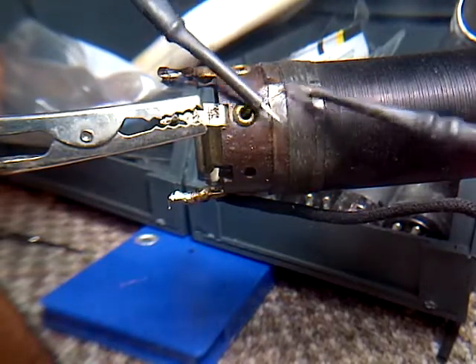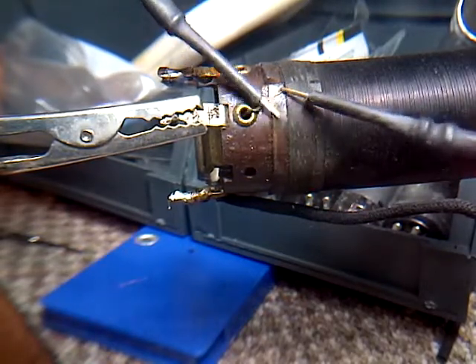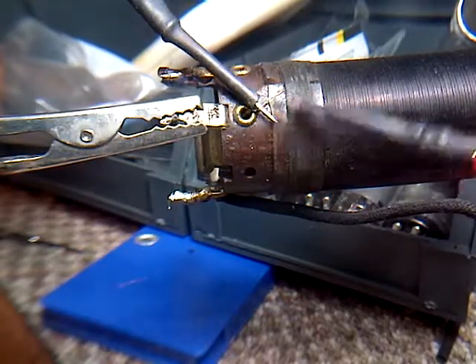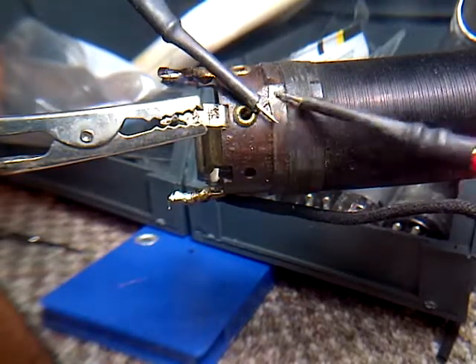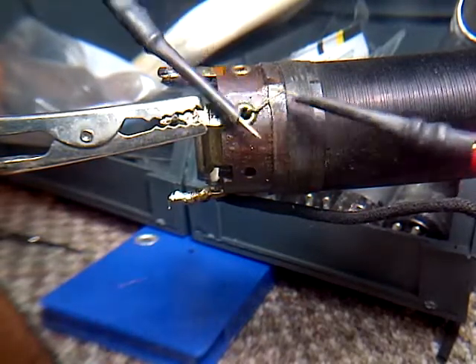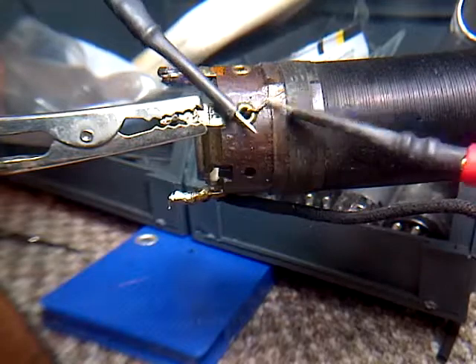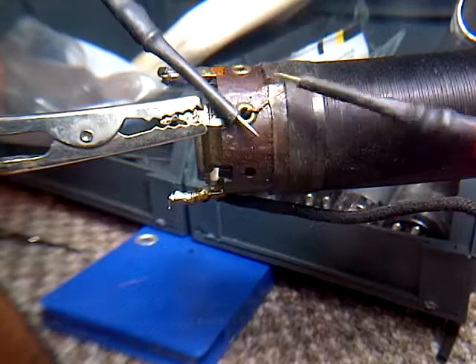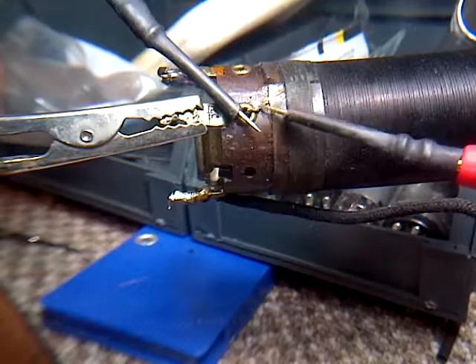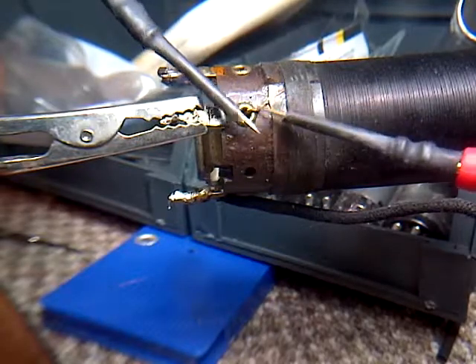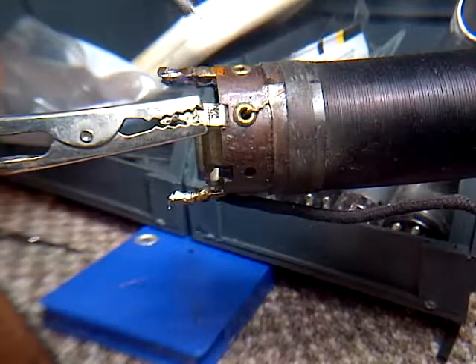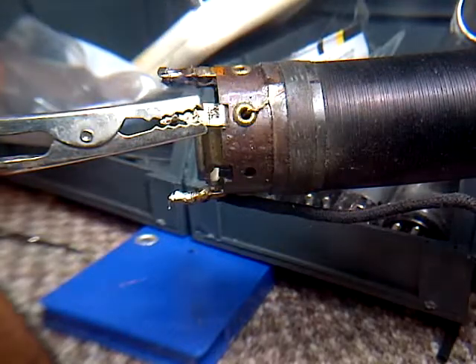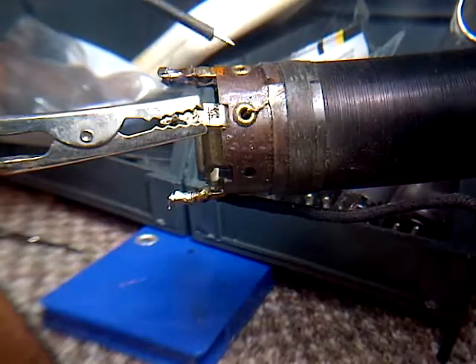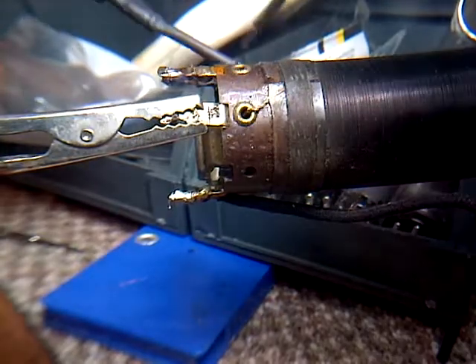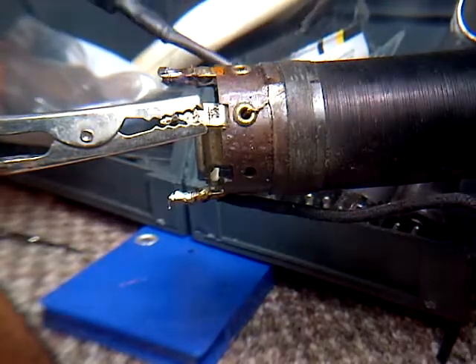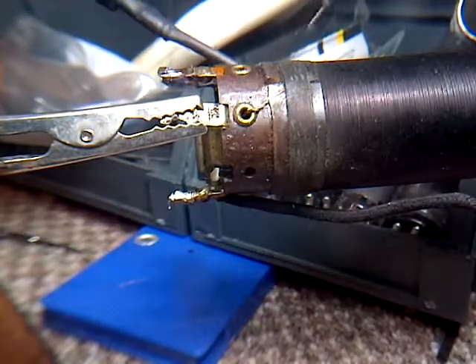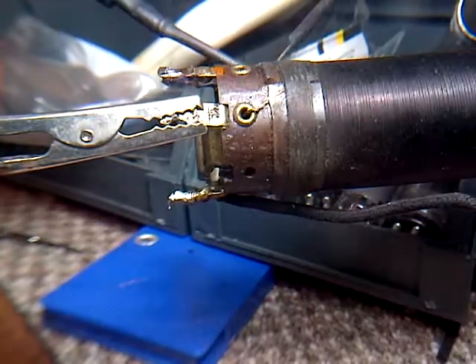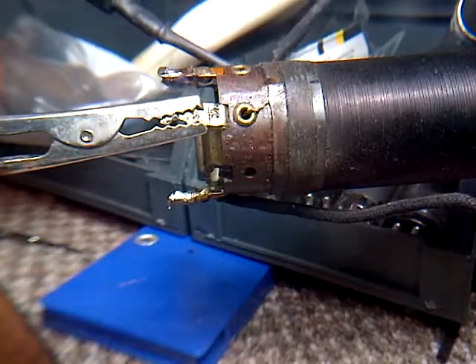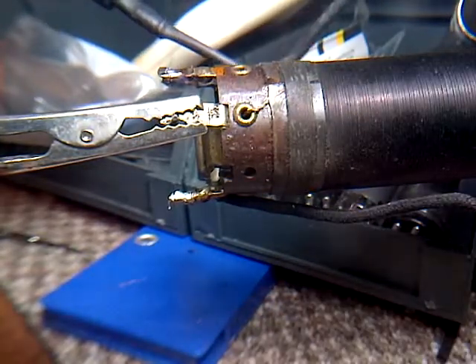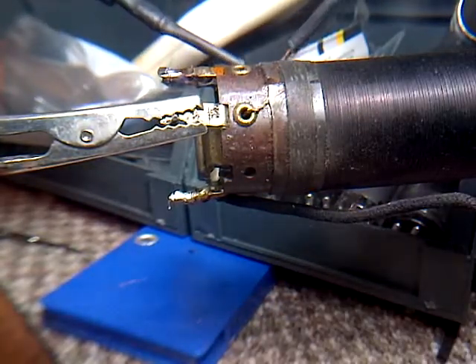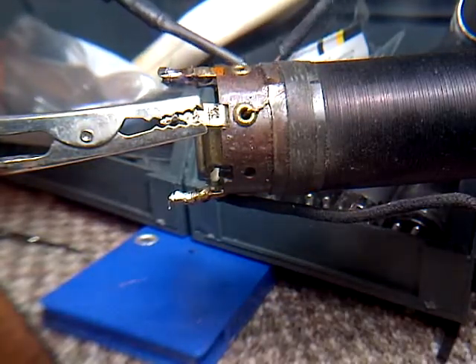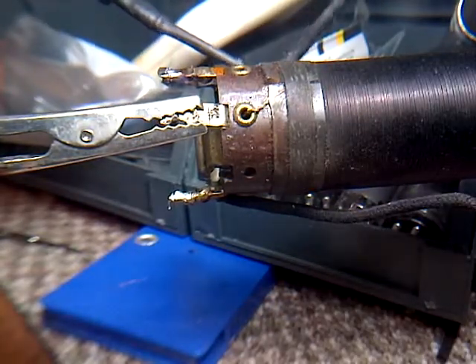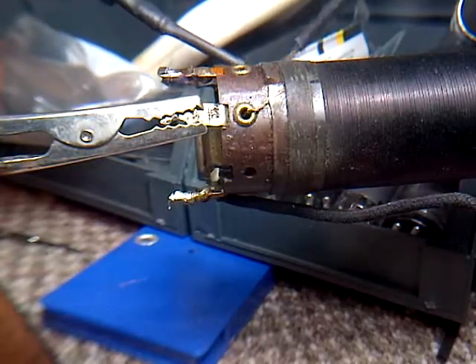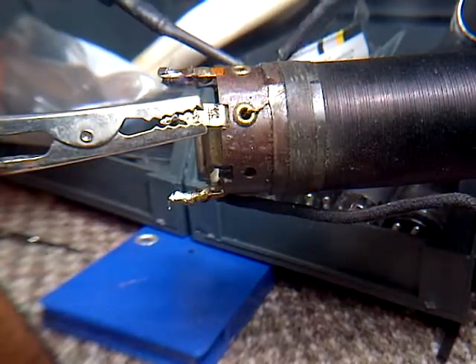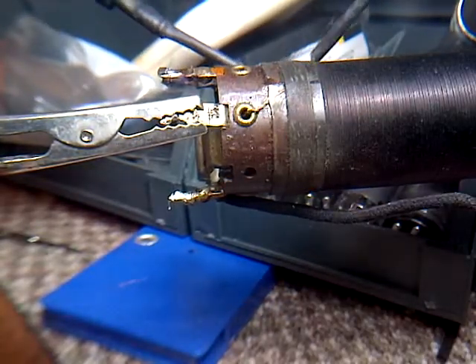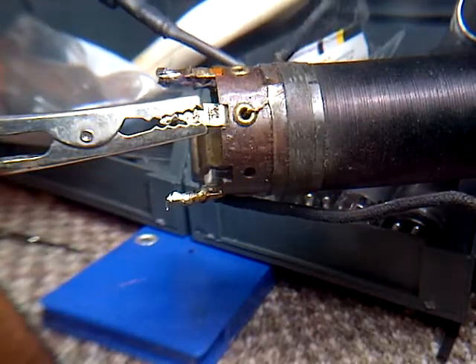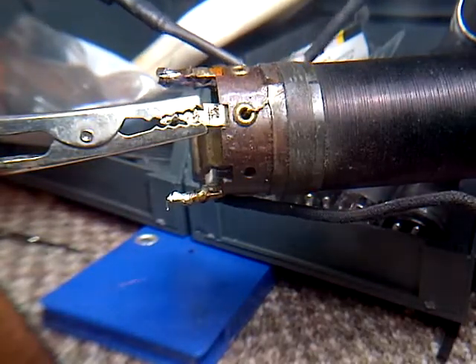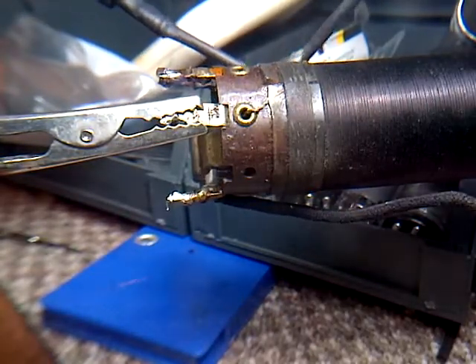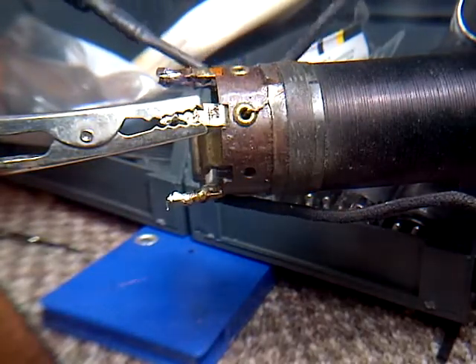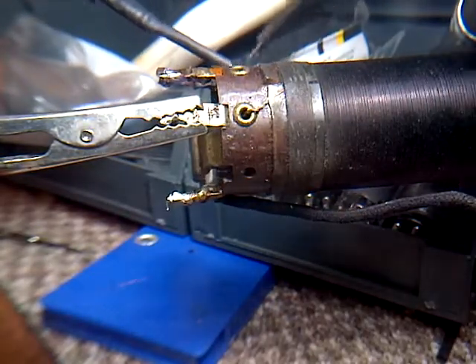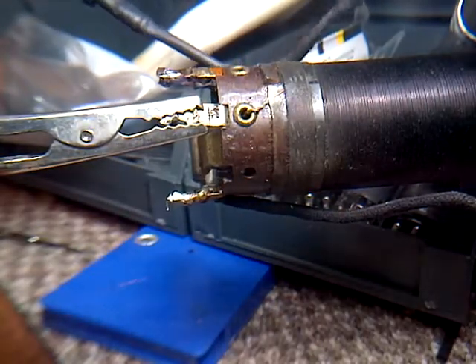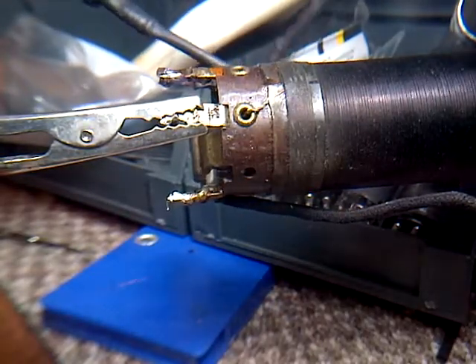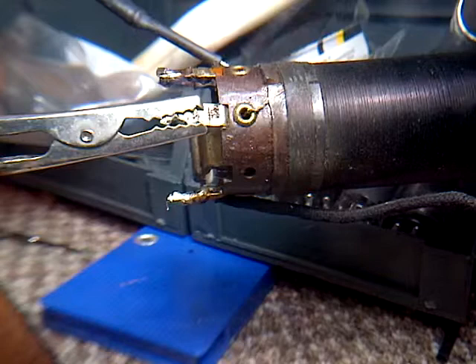Looks like it's scraping off the... there's more of the junk here.